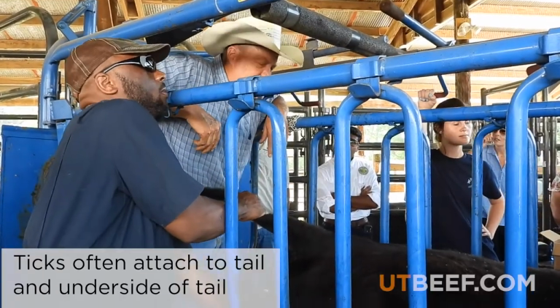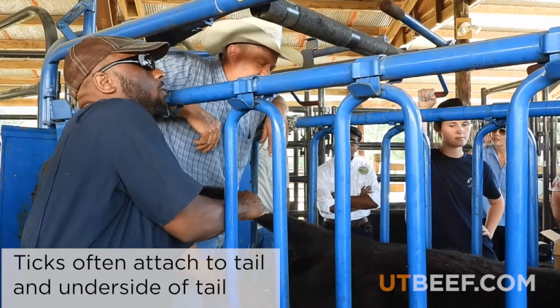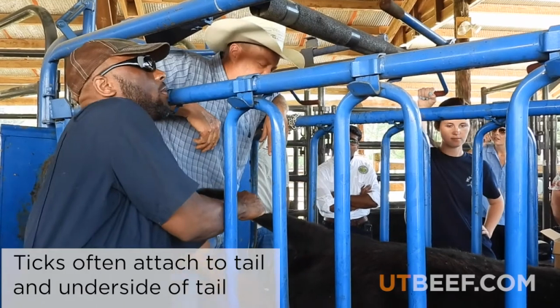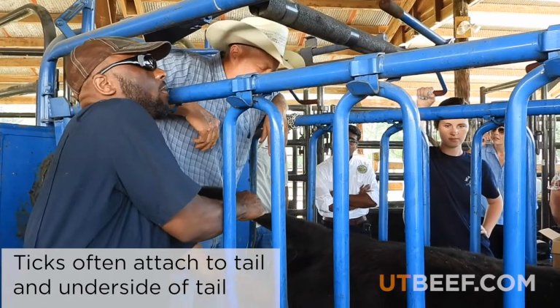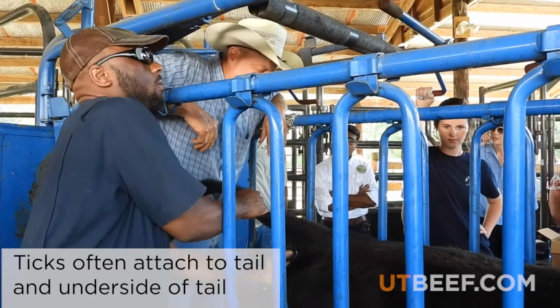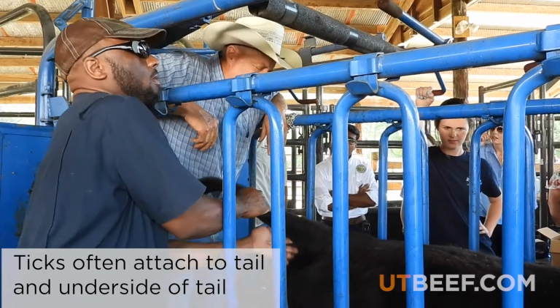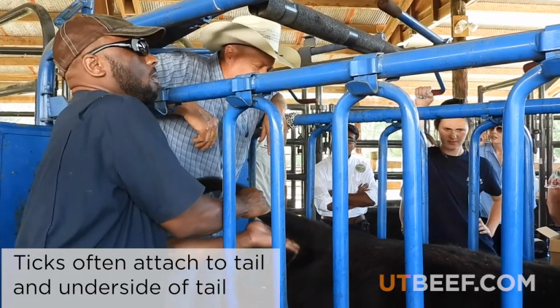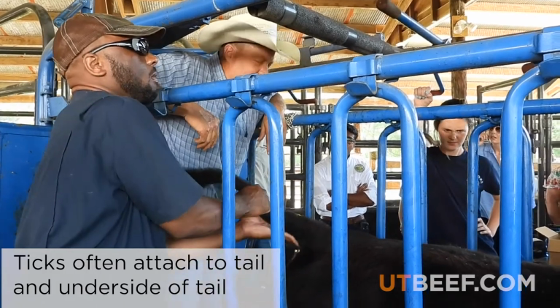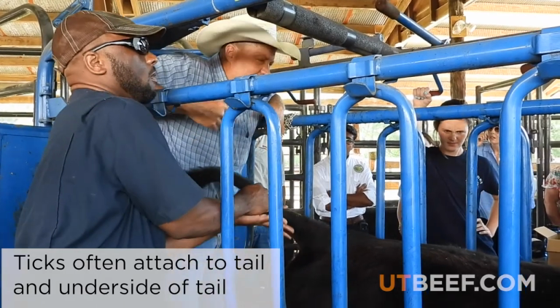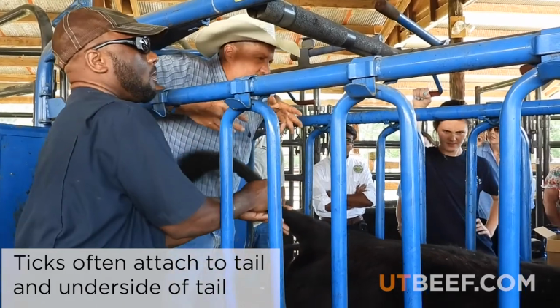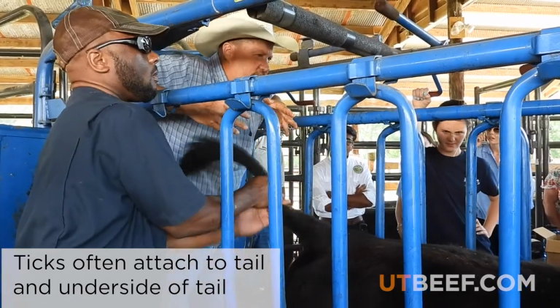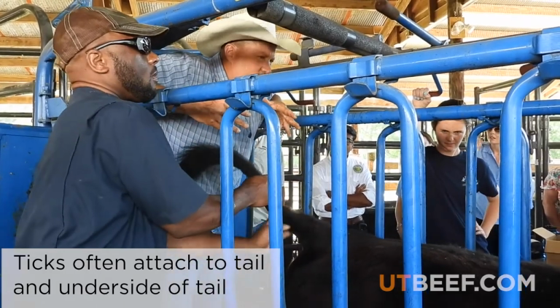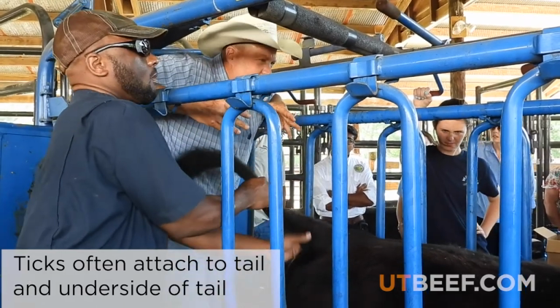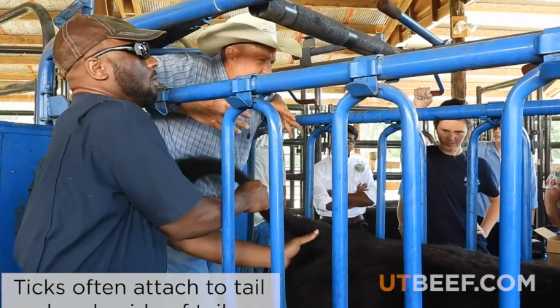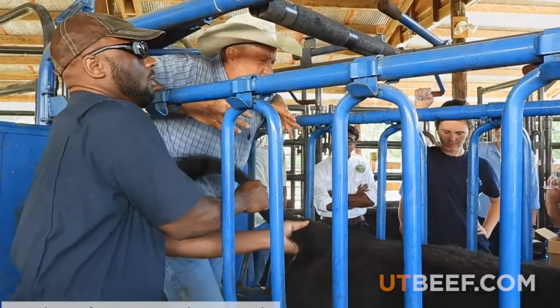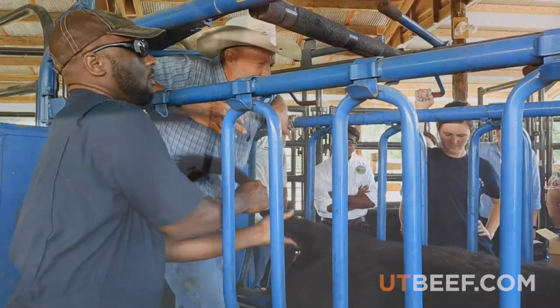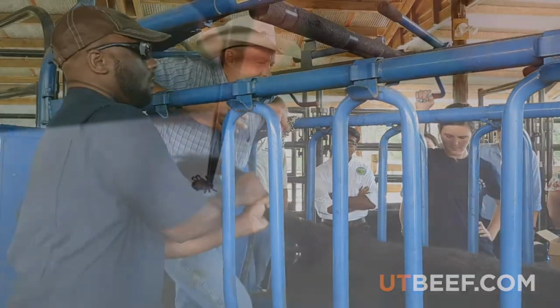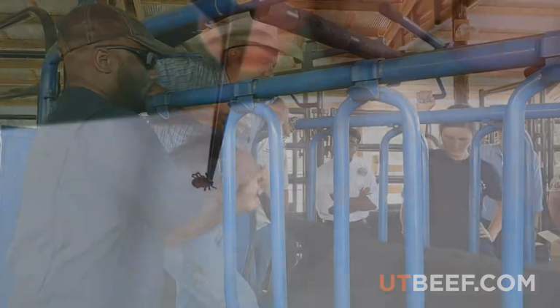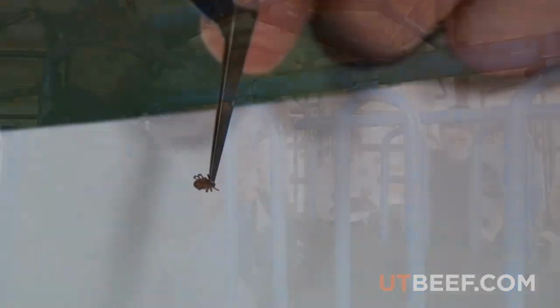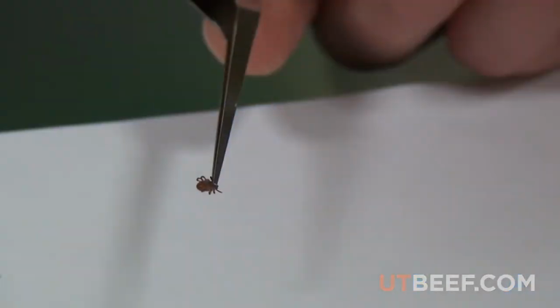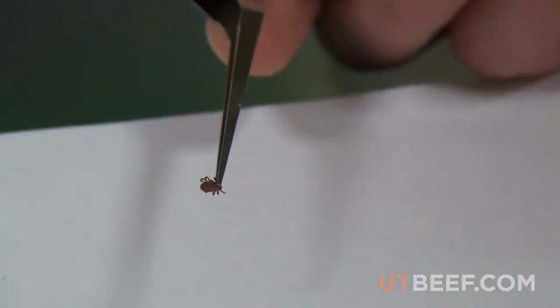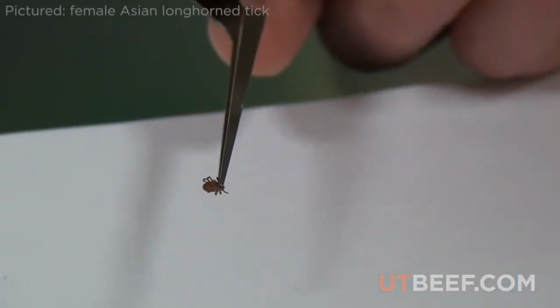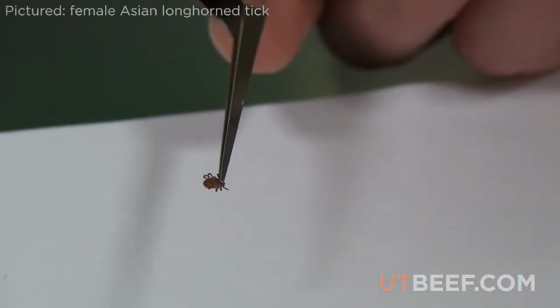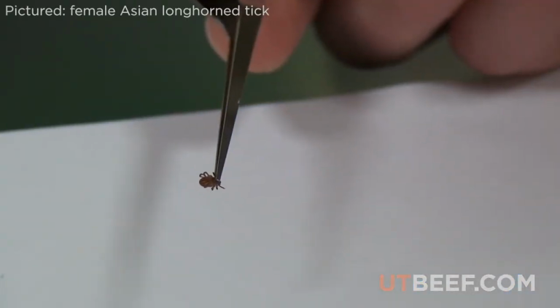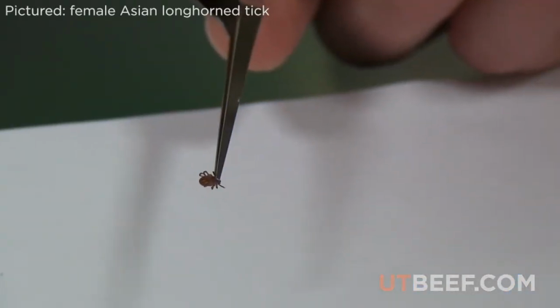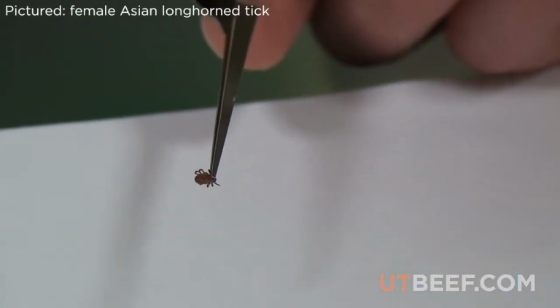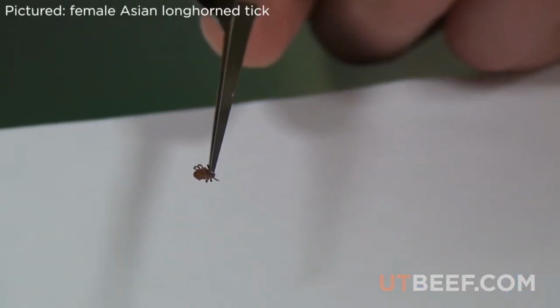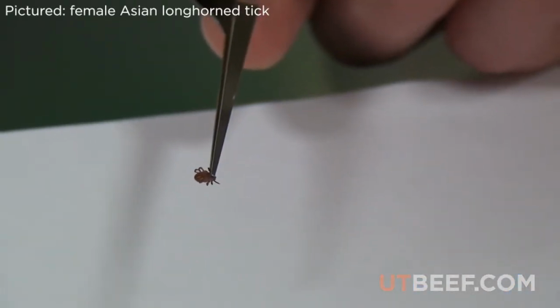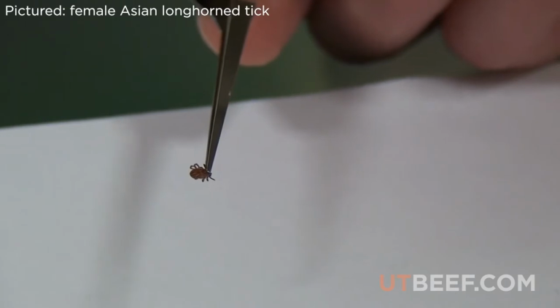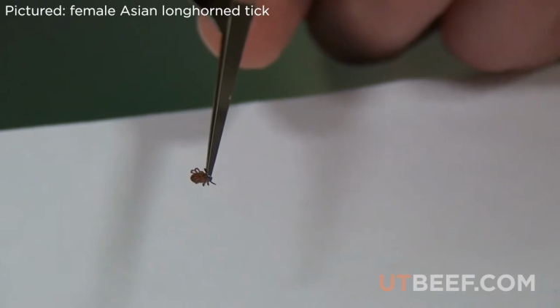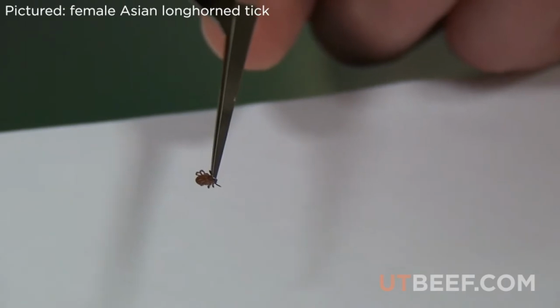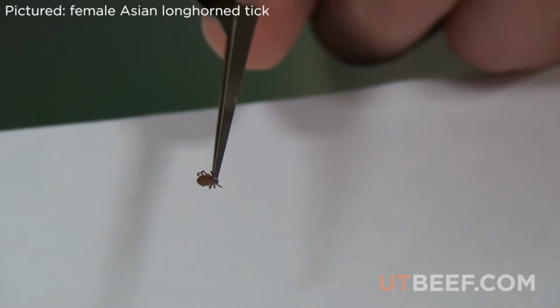If a tick is found, remove it by grabbing as close to the skin as possible and pulling with even pressure.